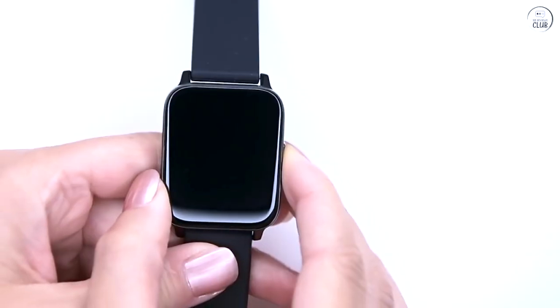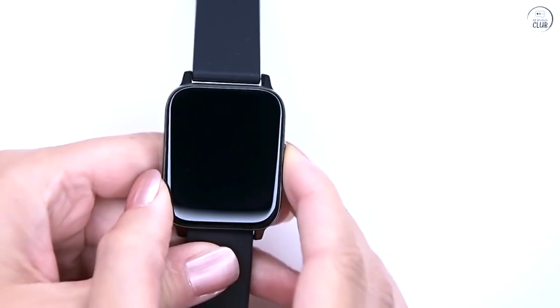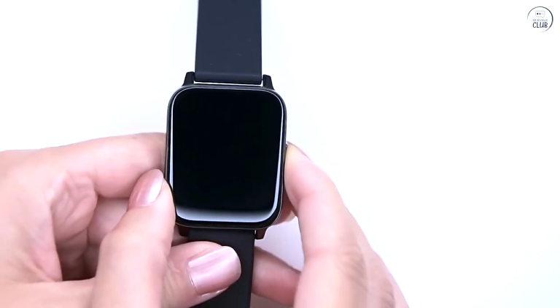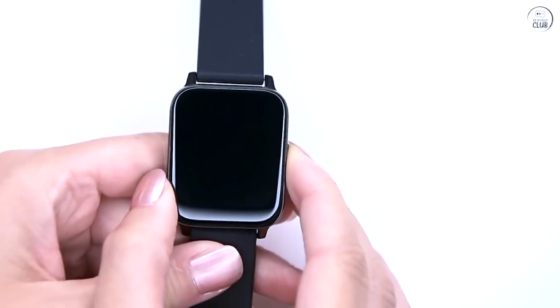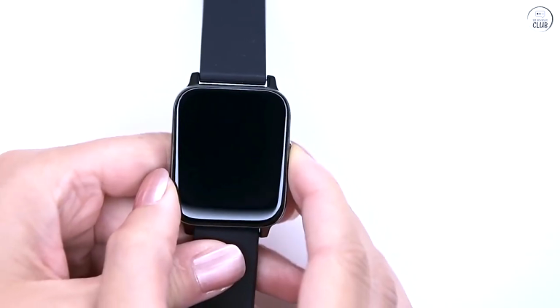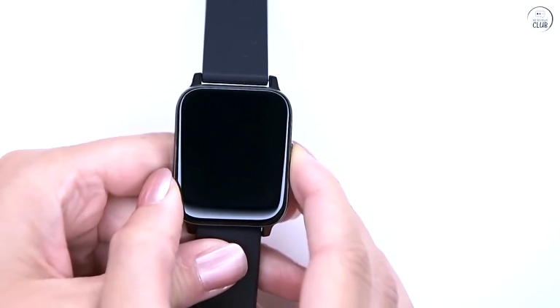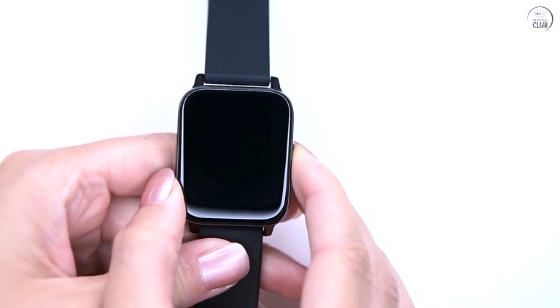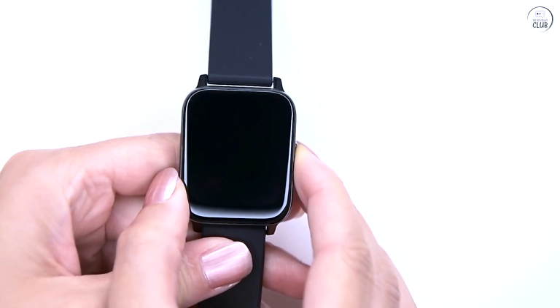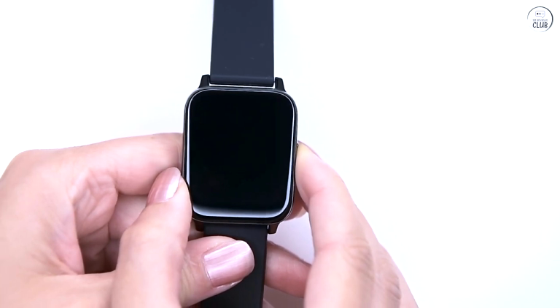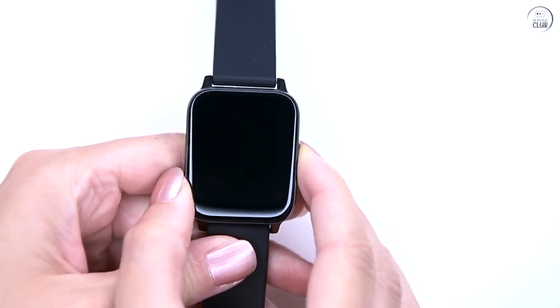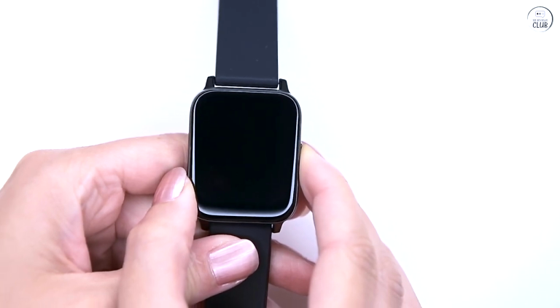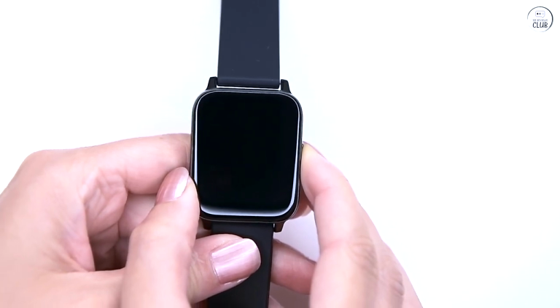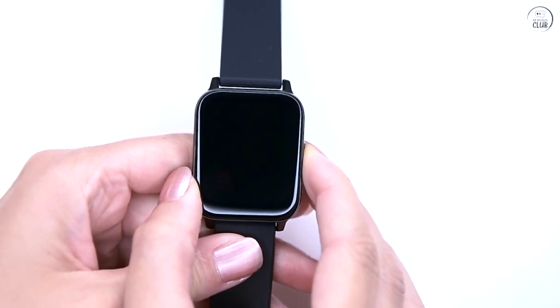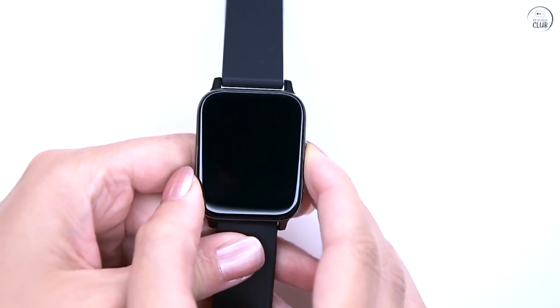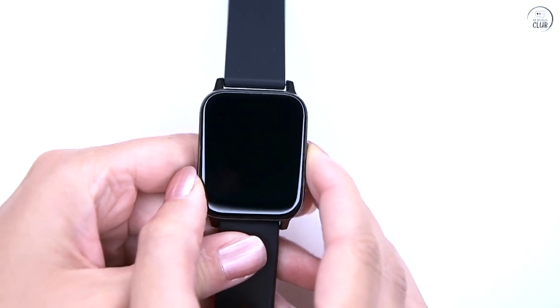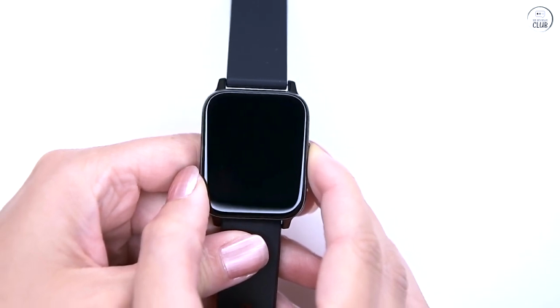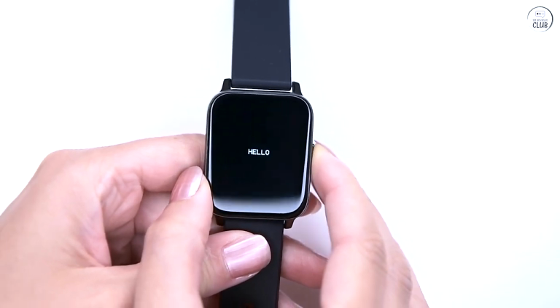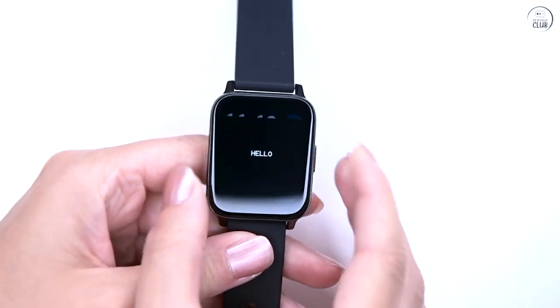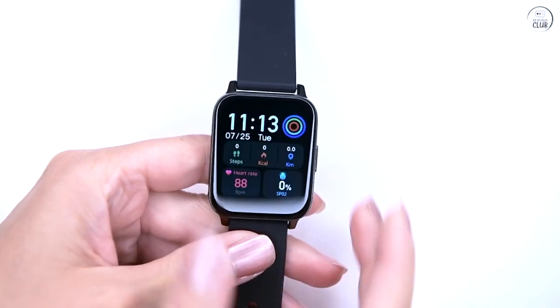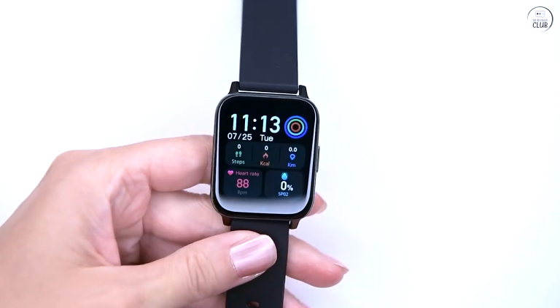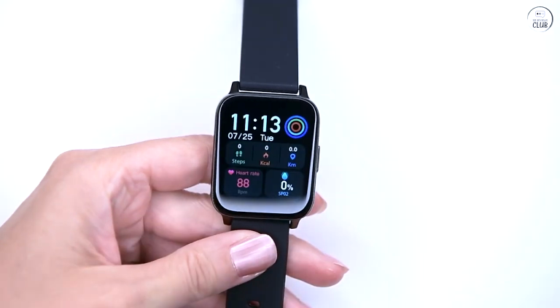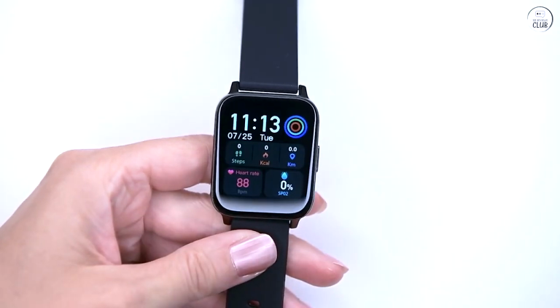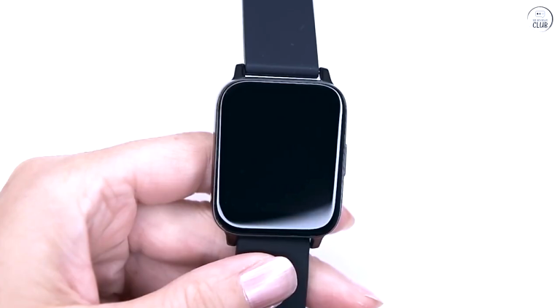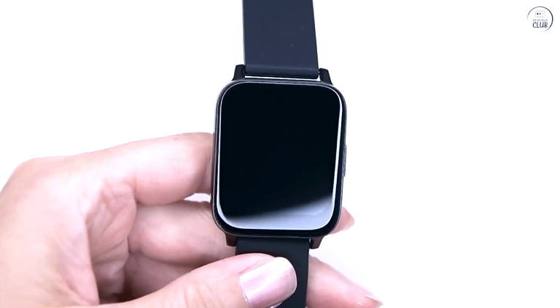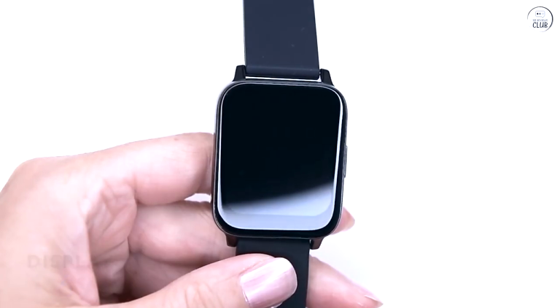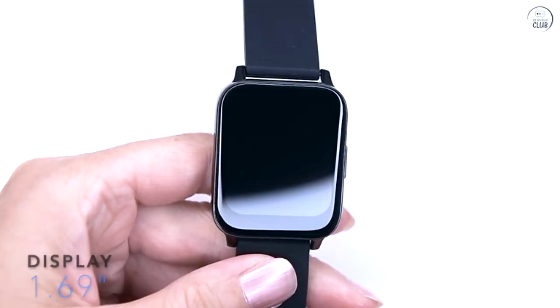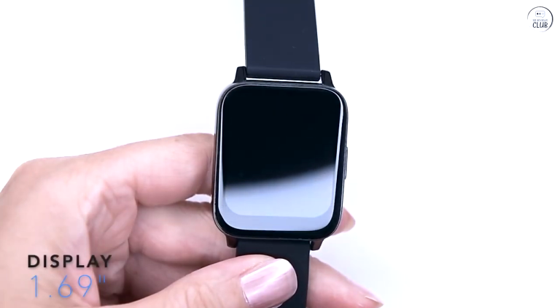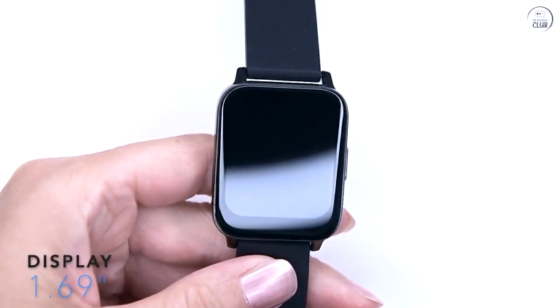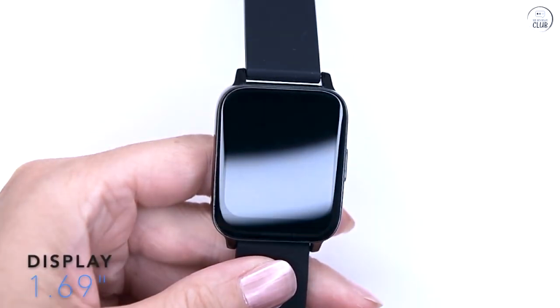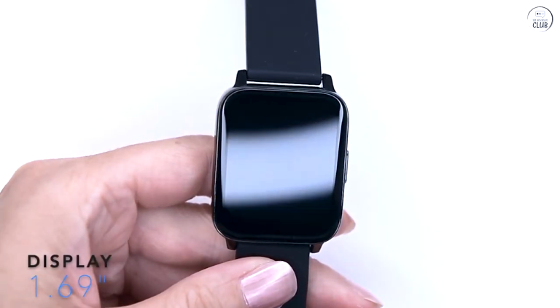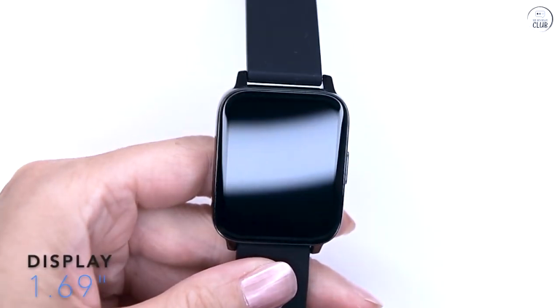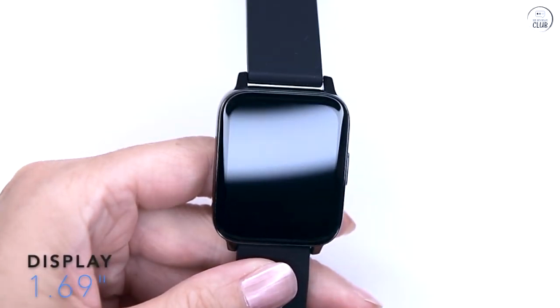In summary, considering the price point, the Donutton smartwatch offers excellent value for money.